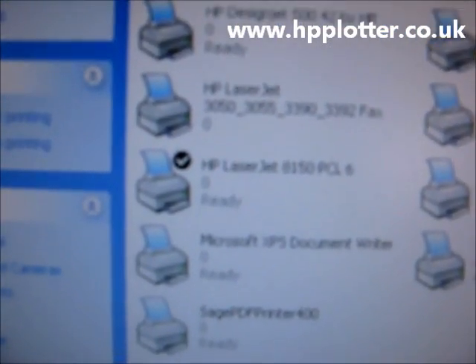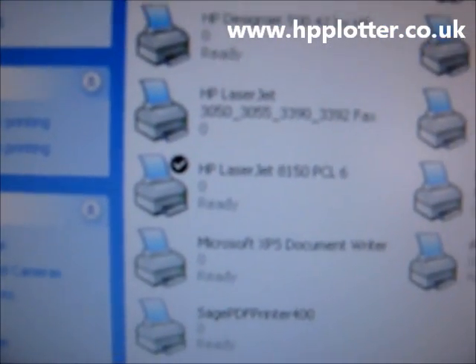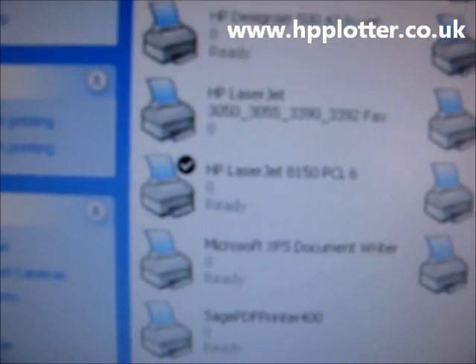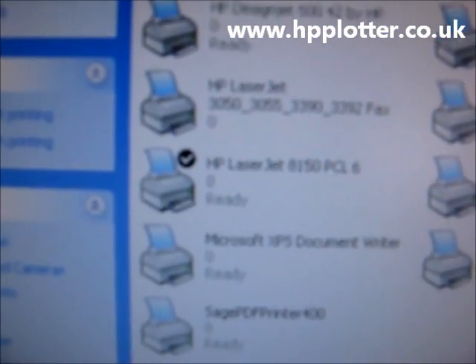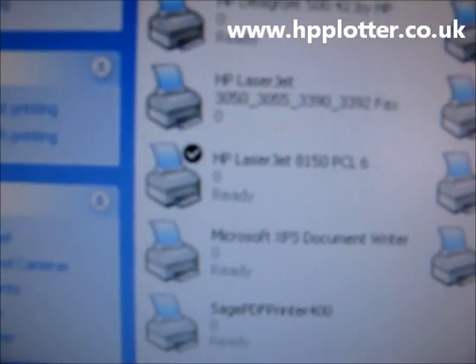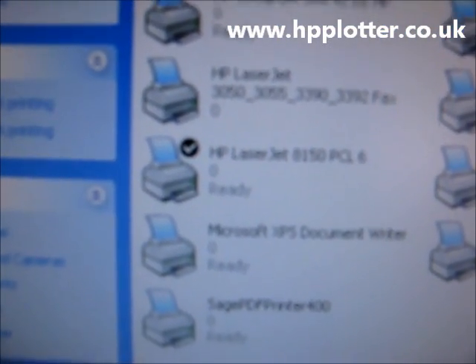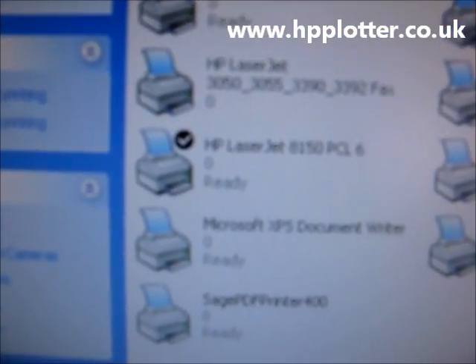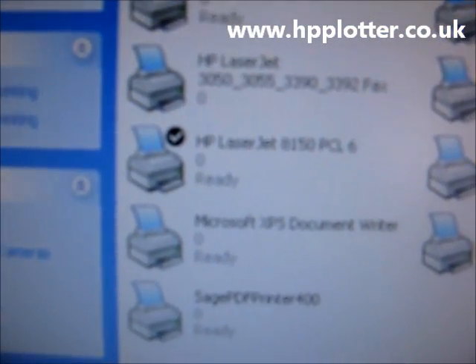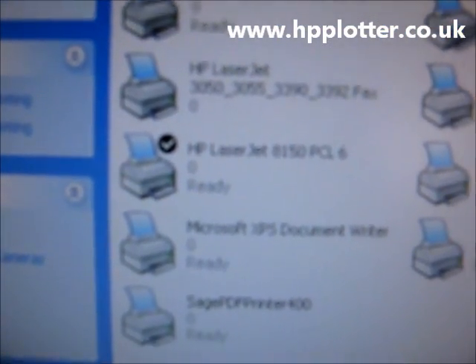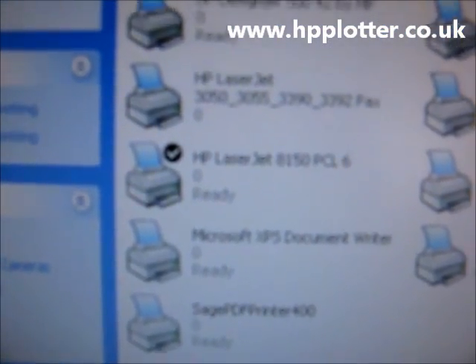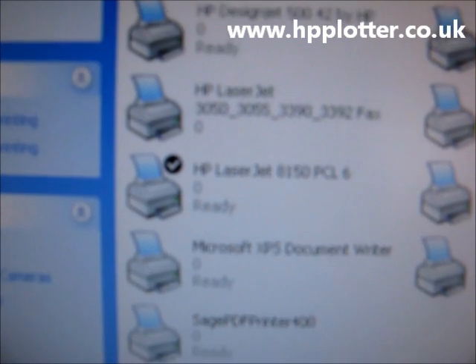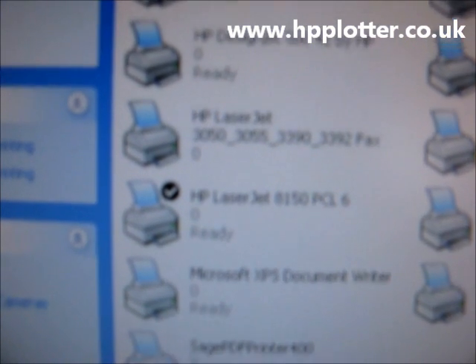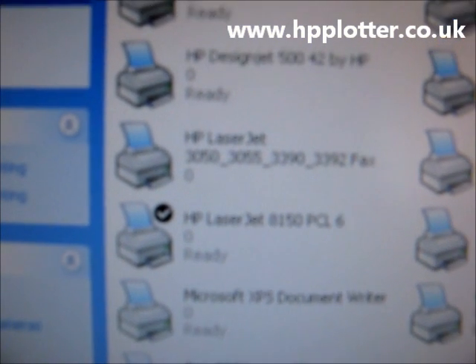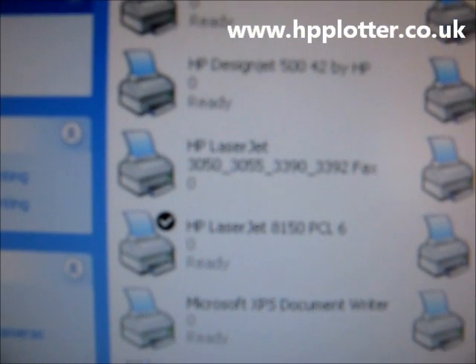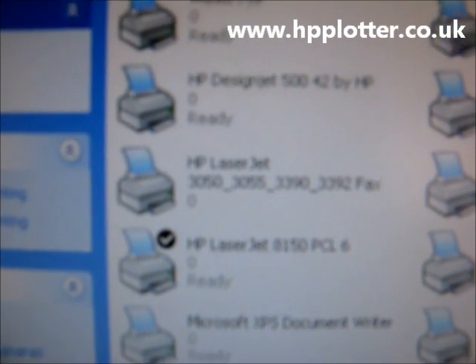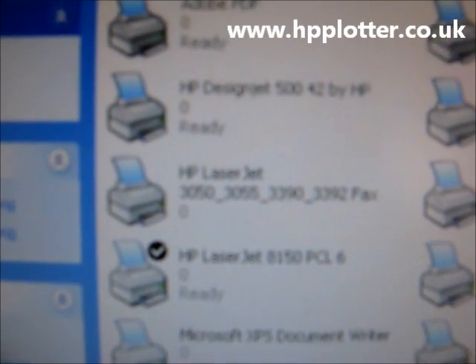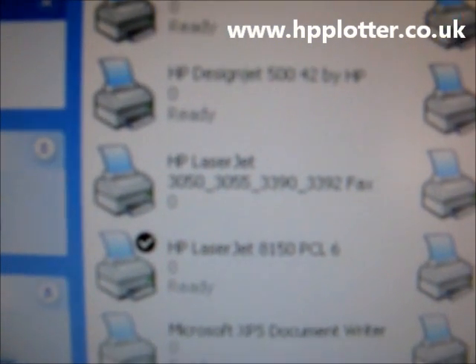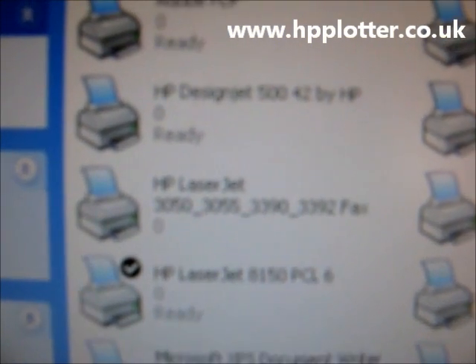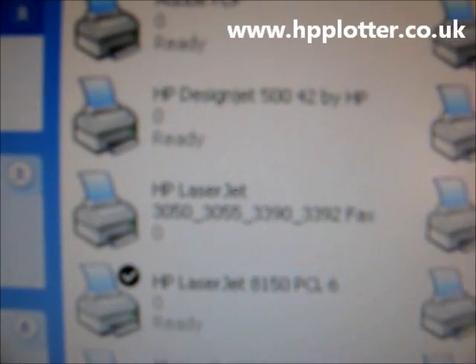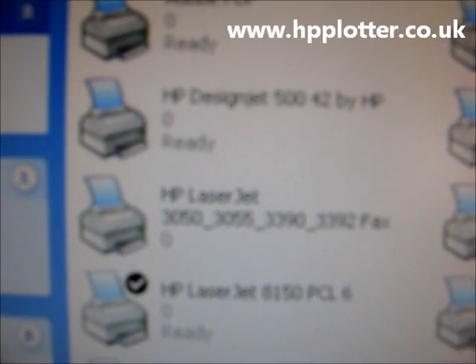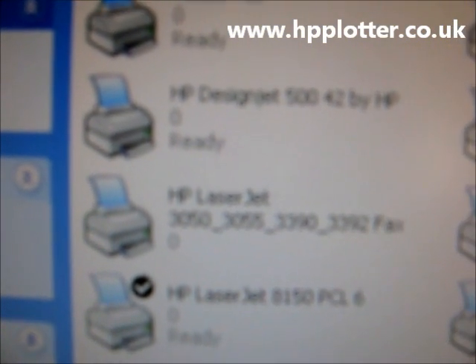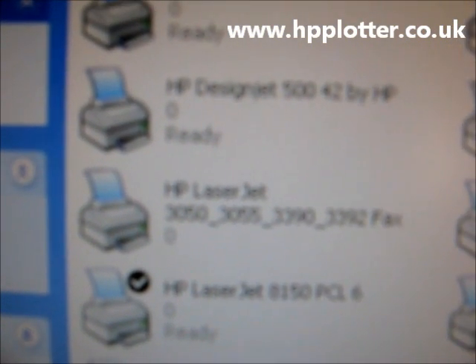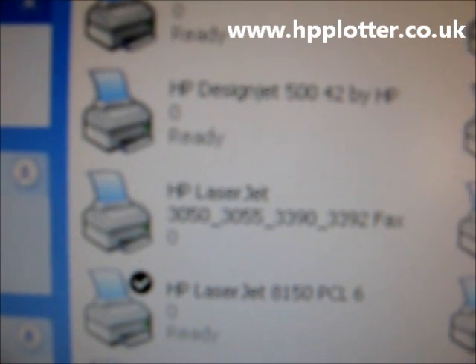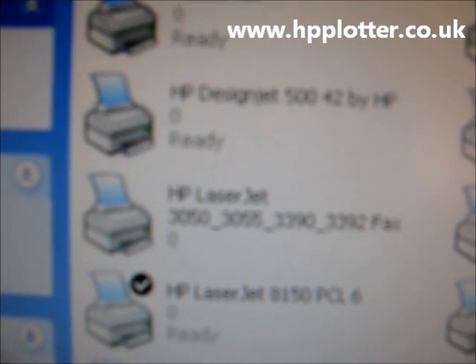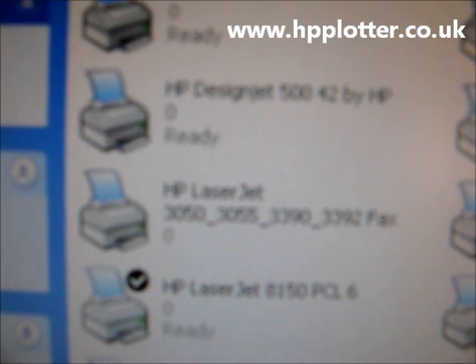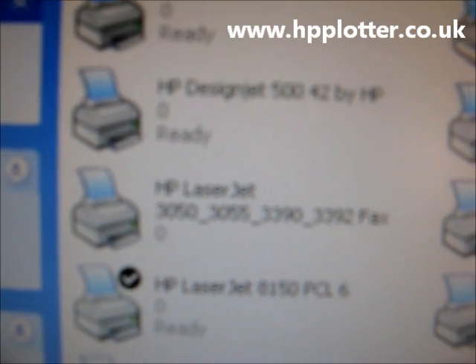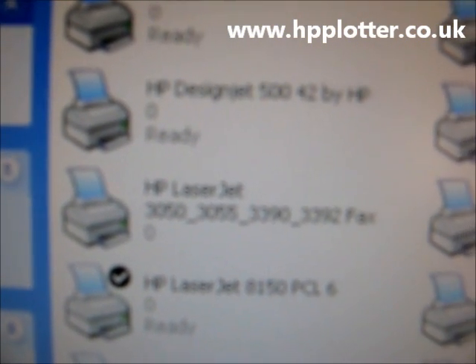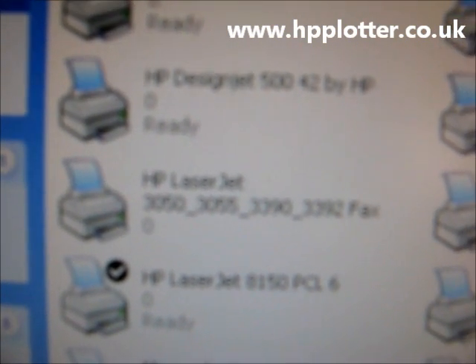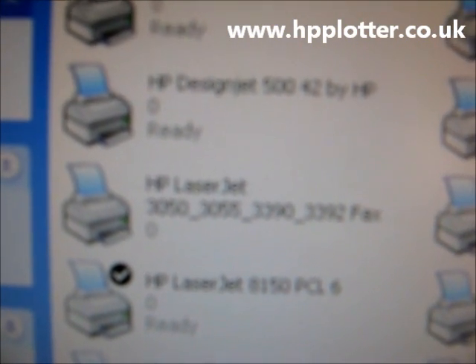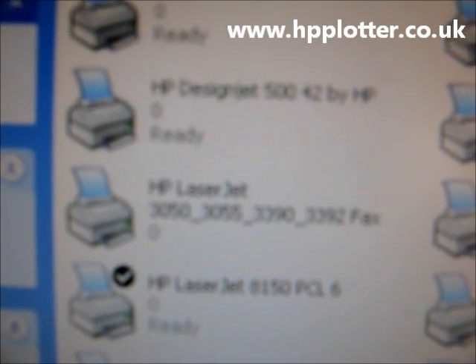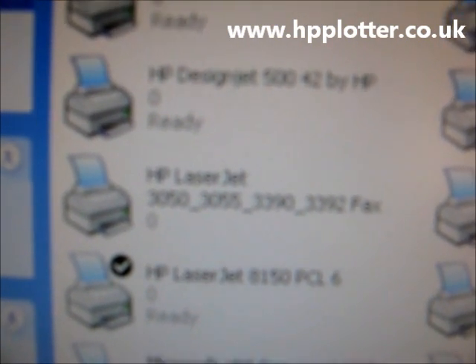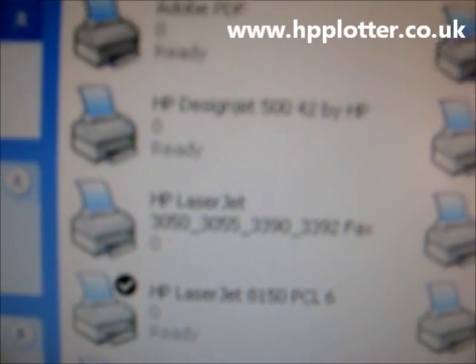We'll go into Printers and Faxes. You can see there — HP DesignJet 542xHP is ready.